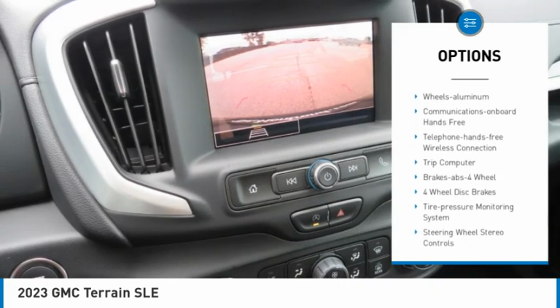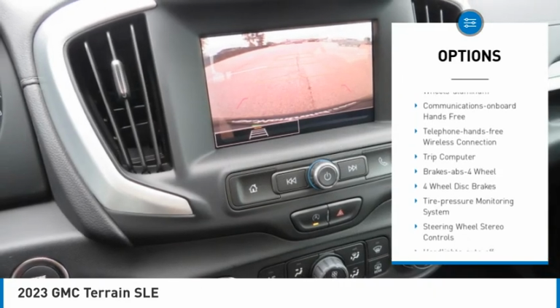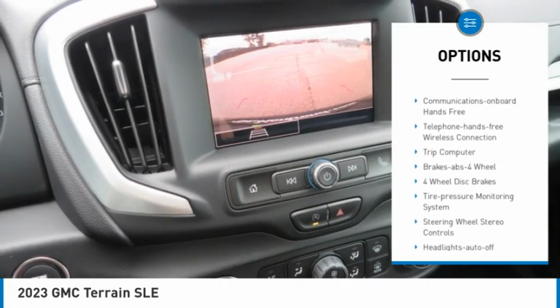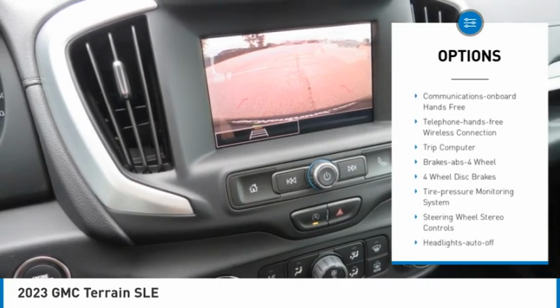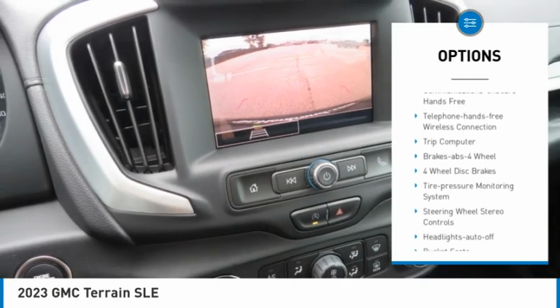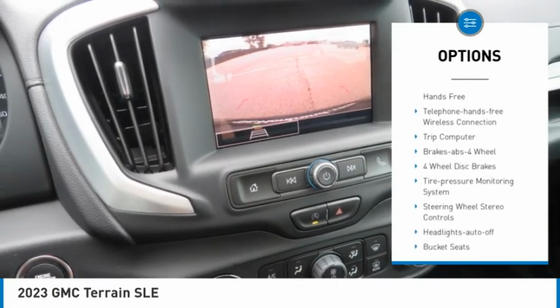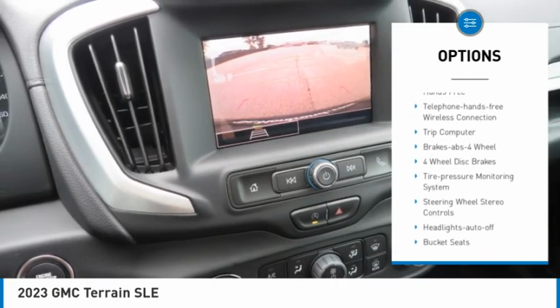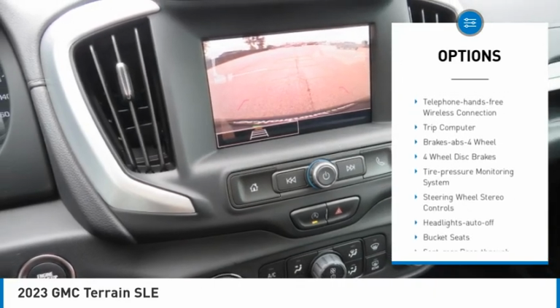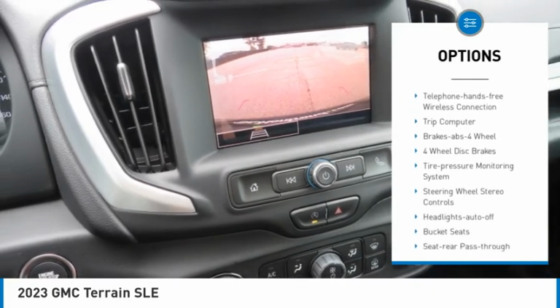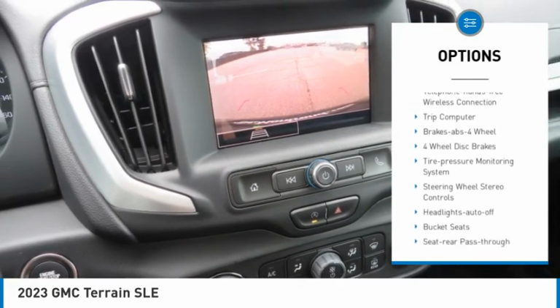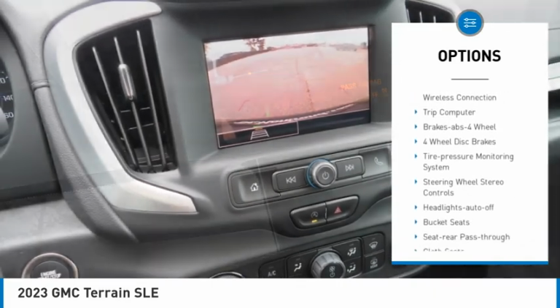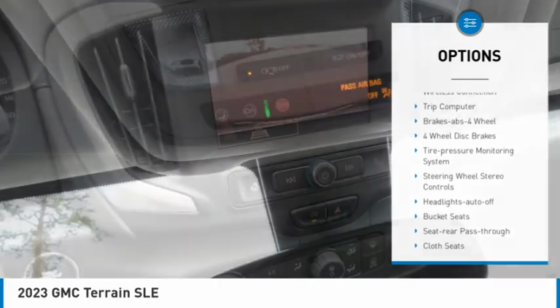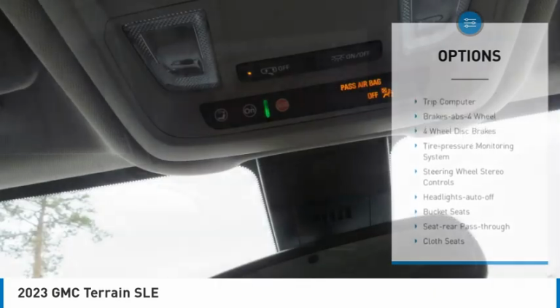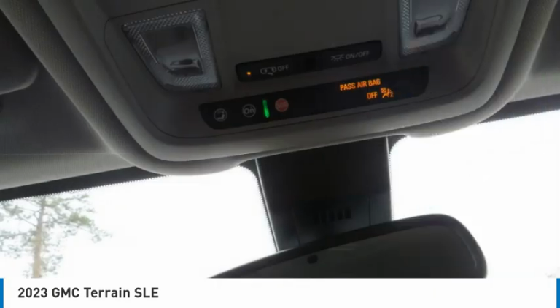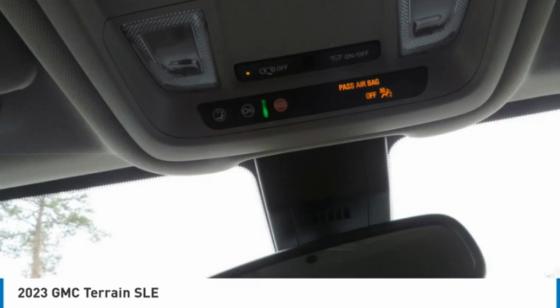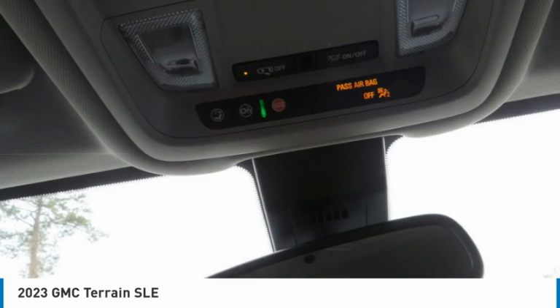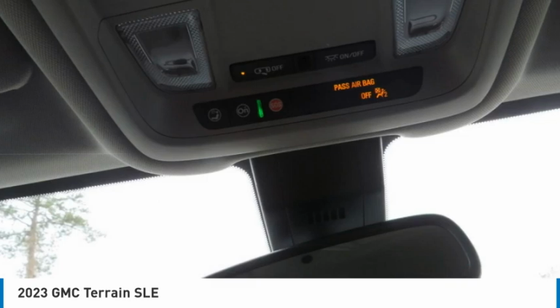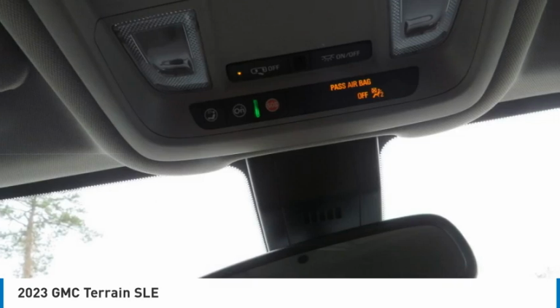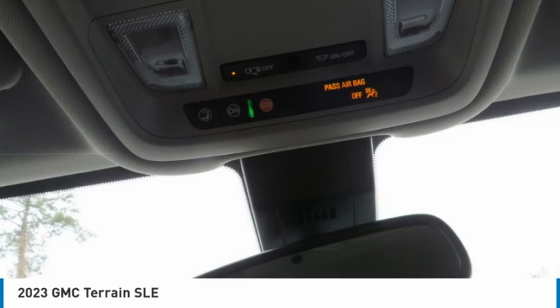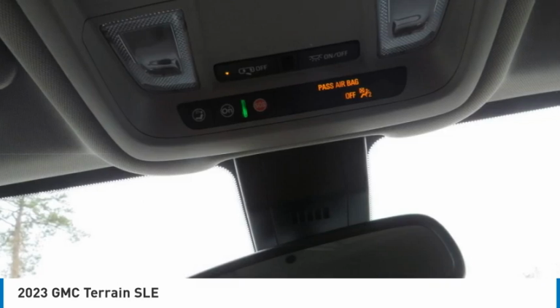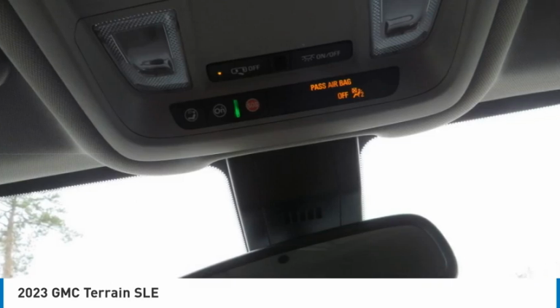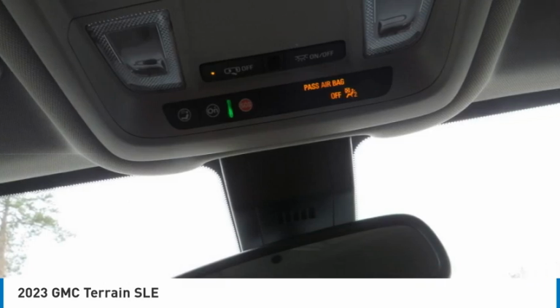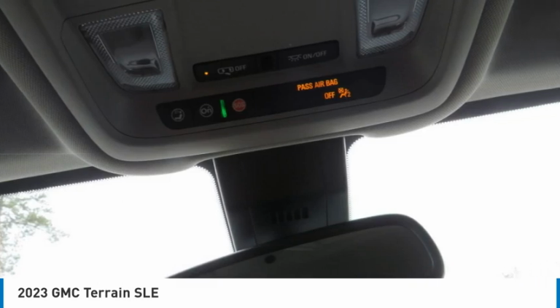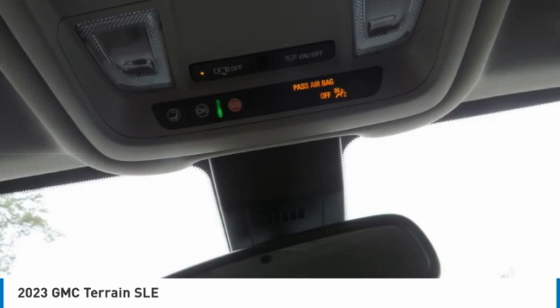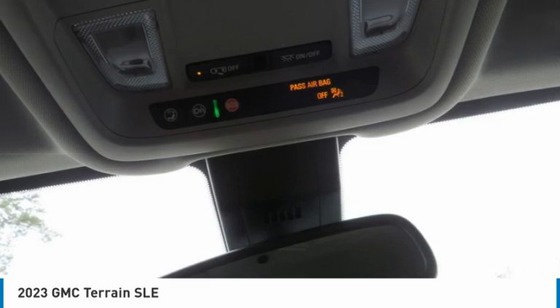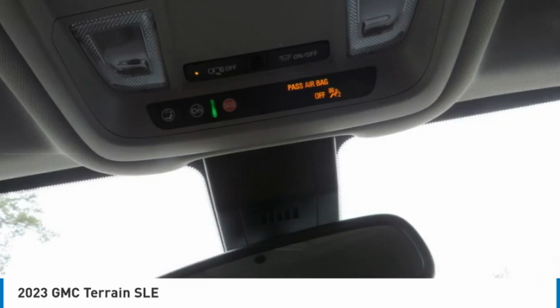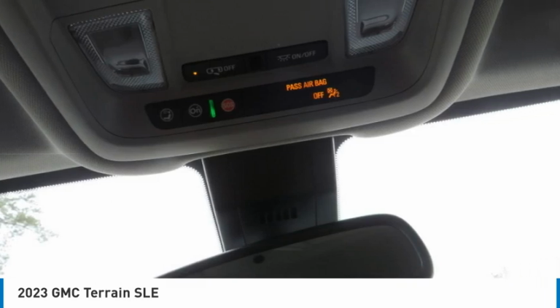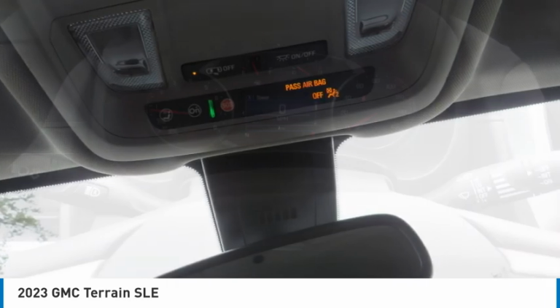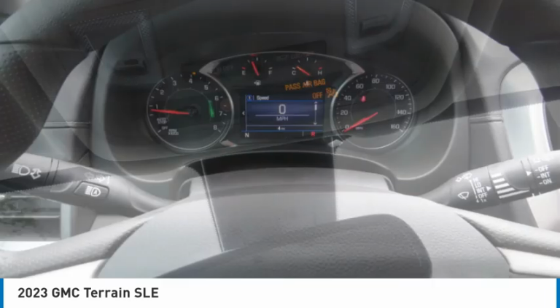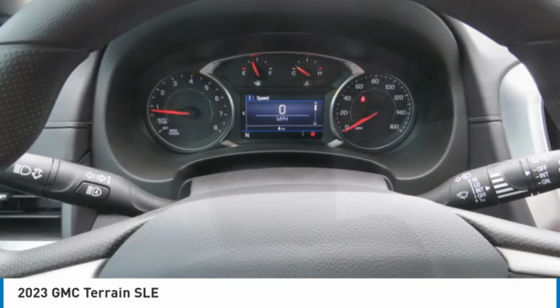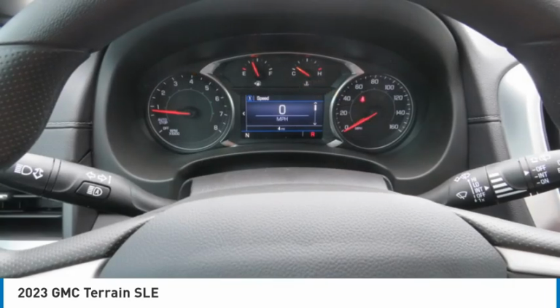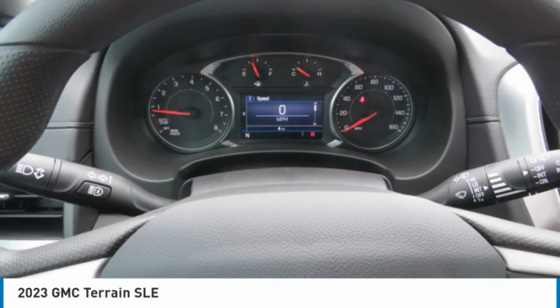FWD, headlights auto off, mirror memory, security system, cruise control.